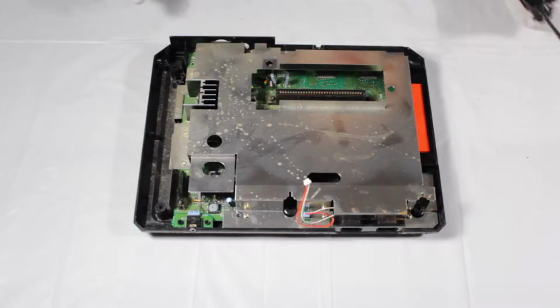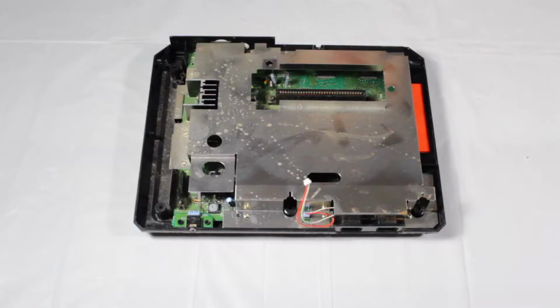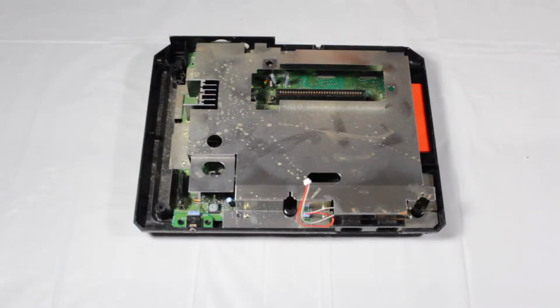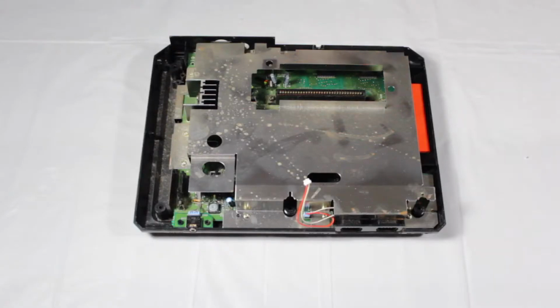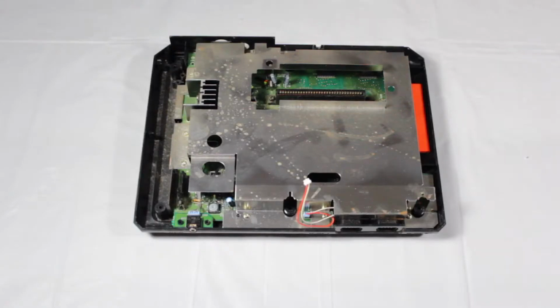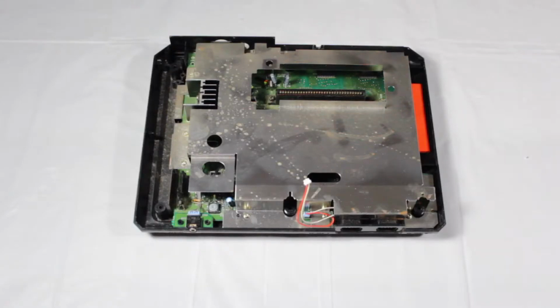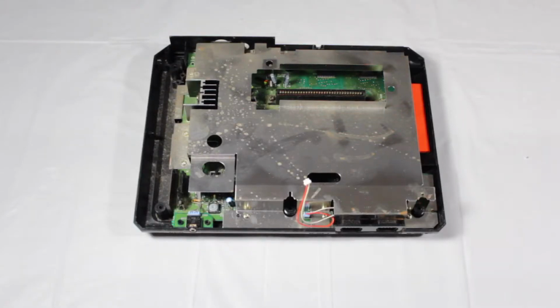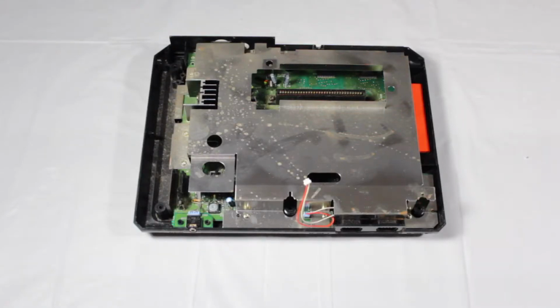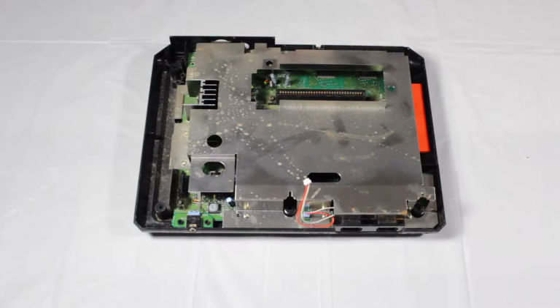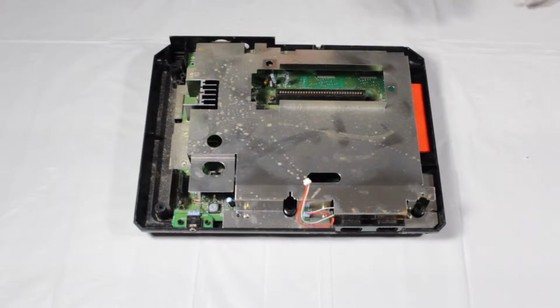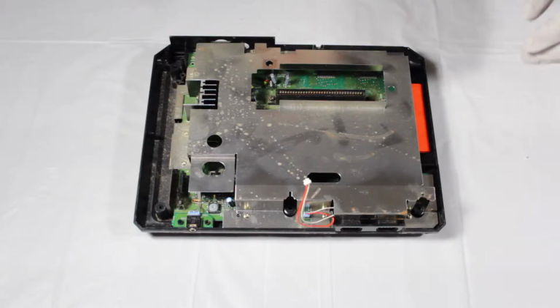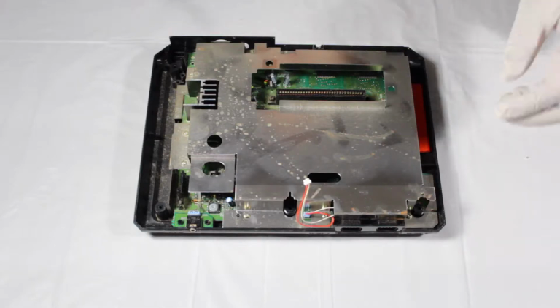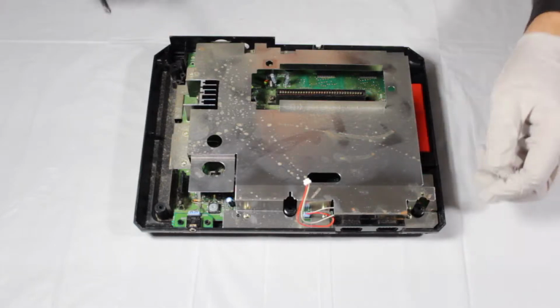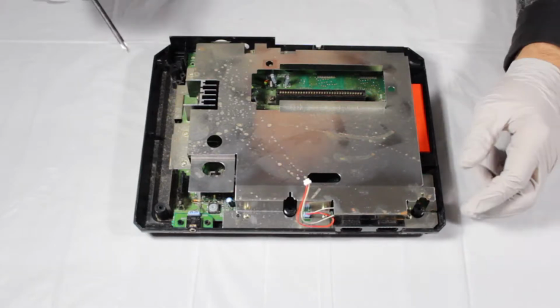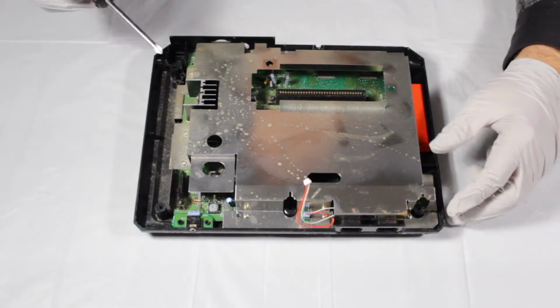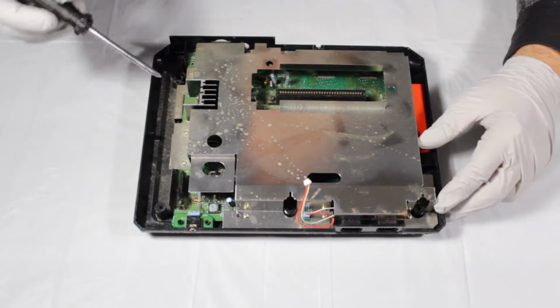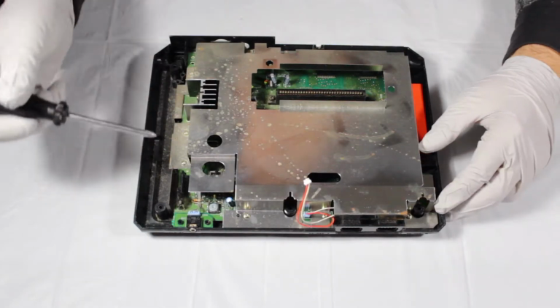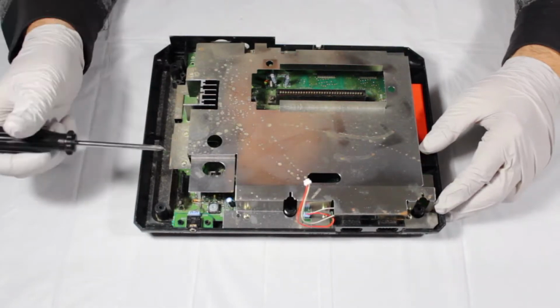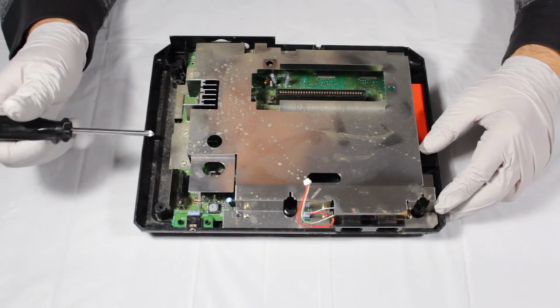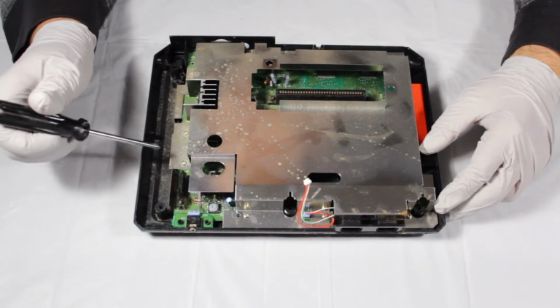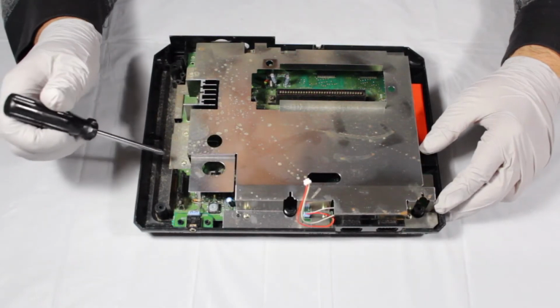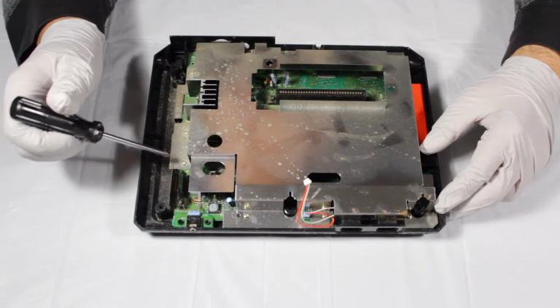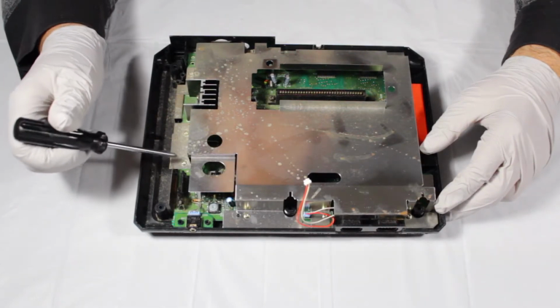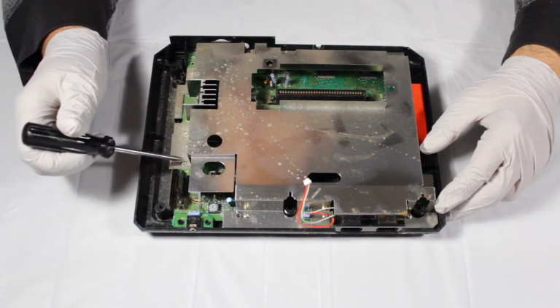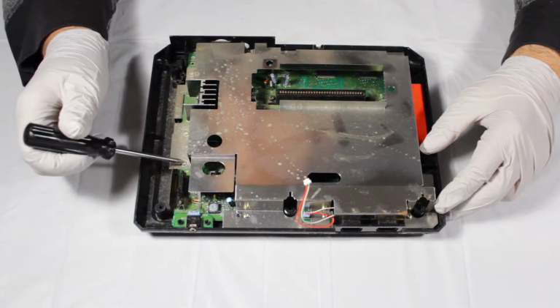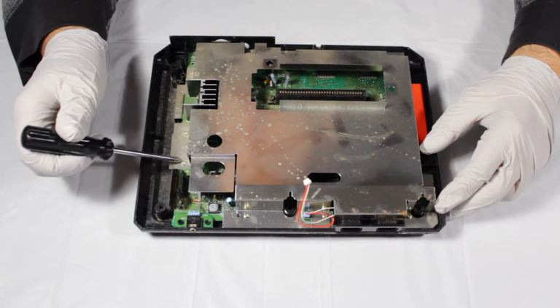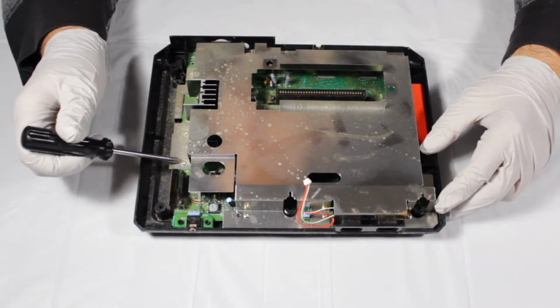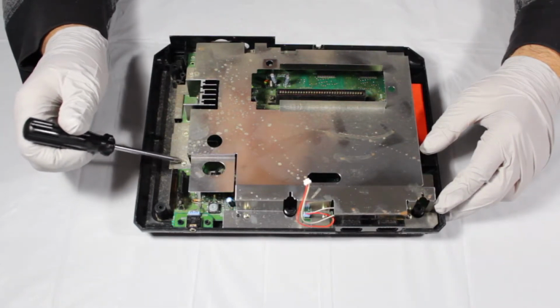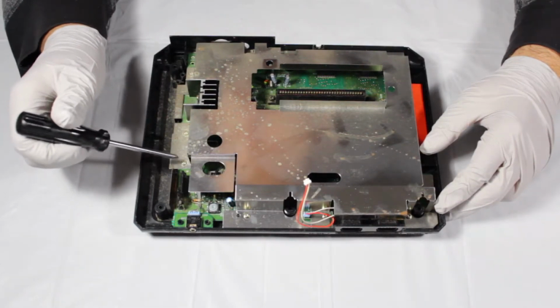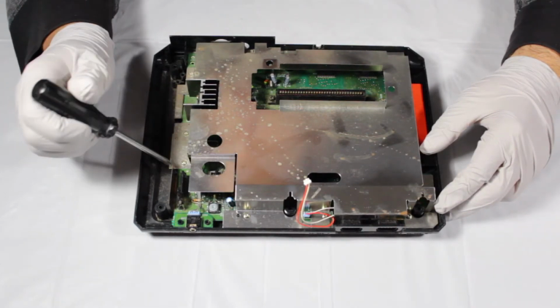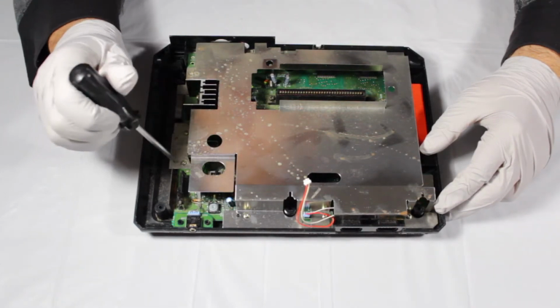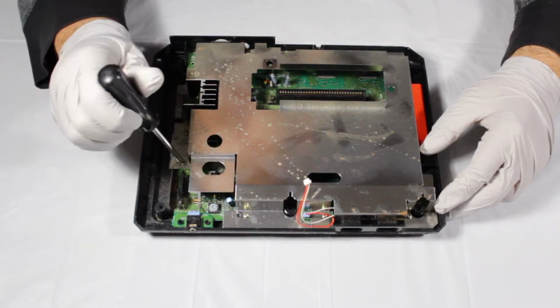Now let's take care of this RF shielding. To do this, work your way around the board and remove the Phillips head screws.